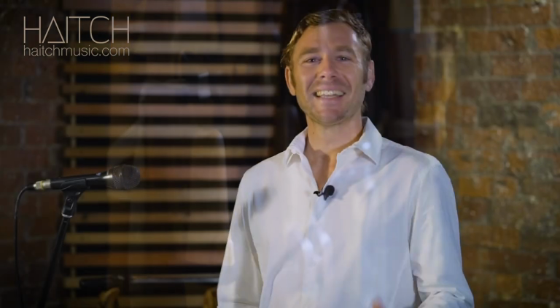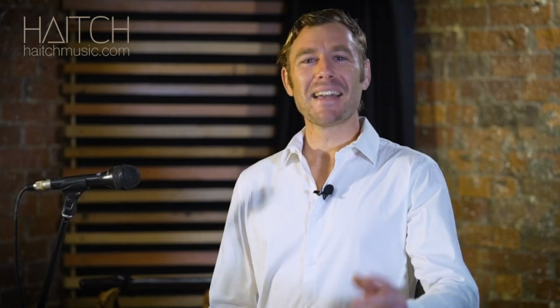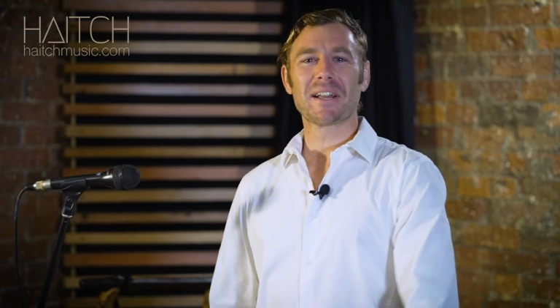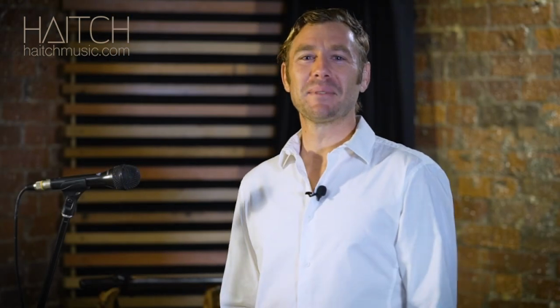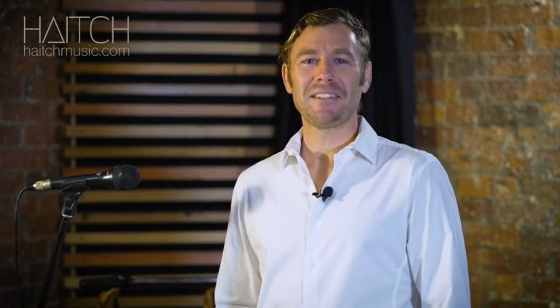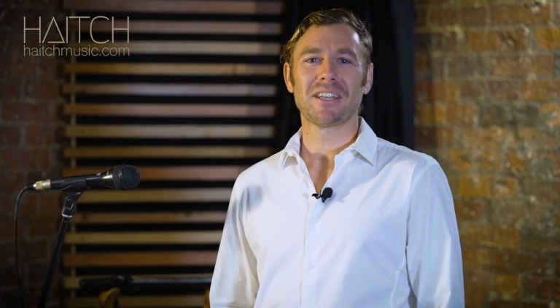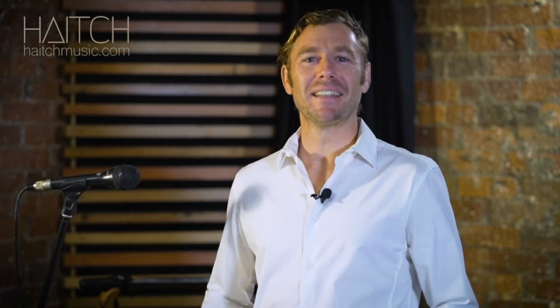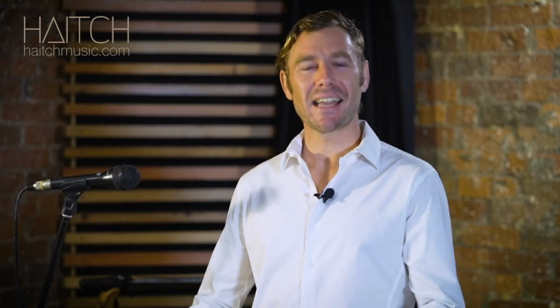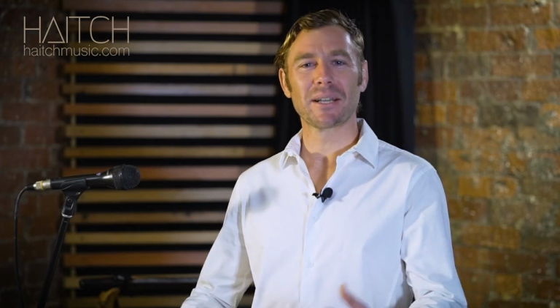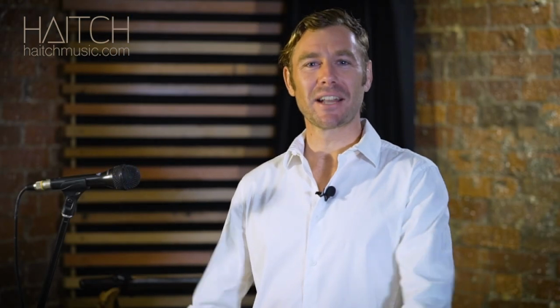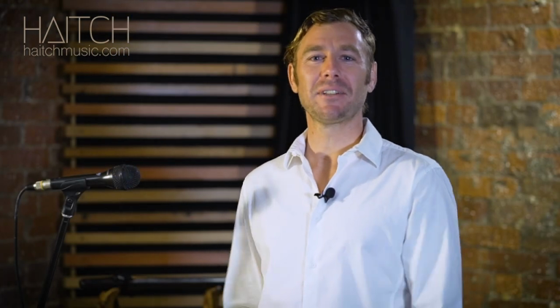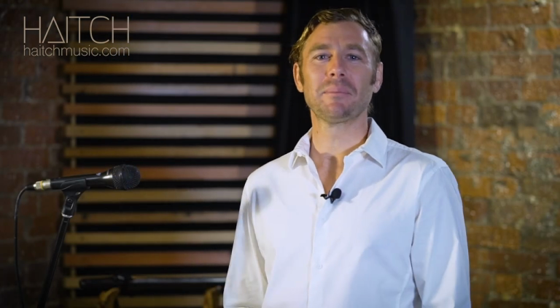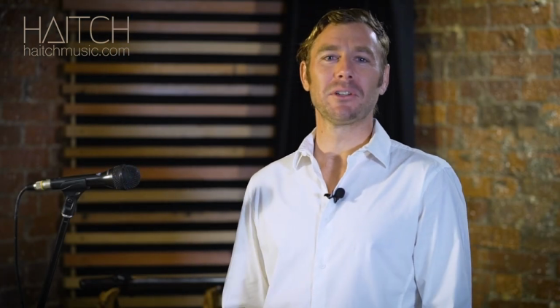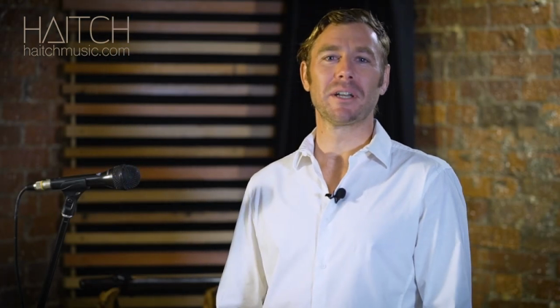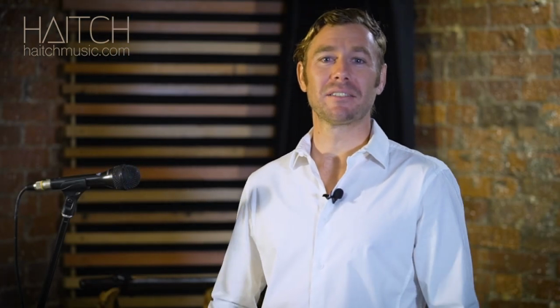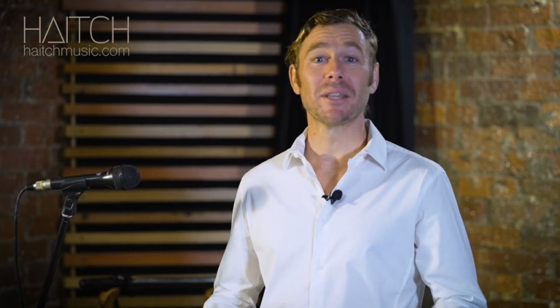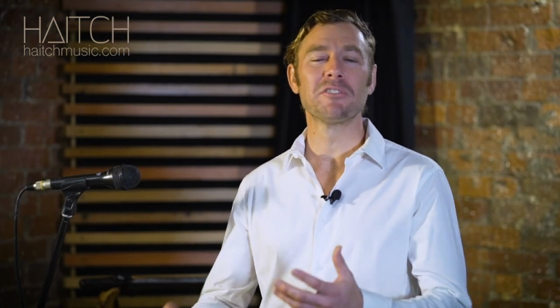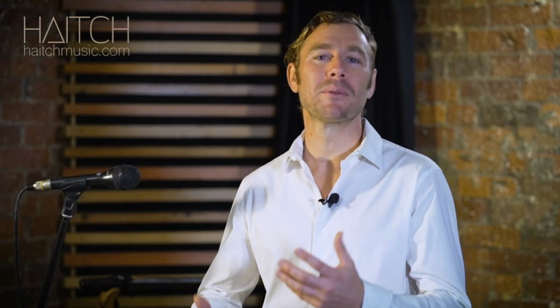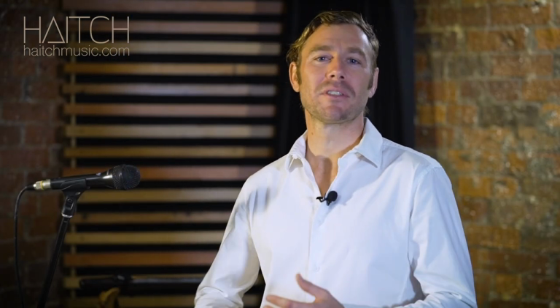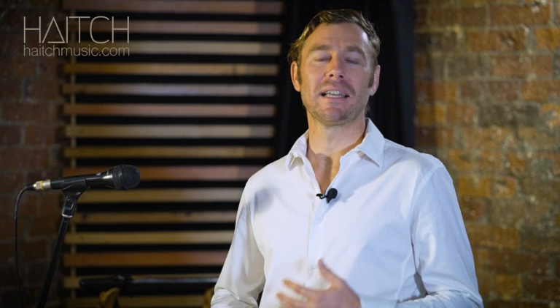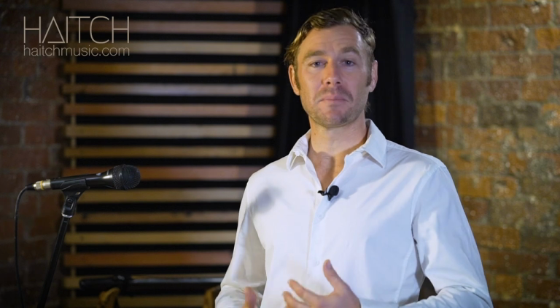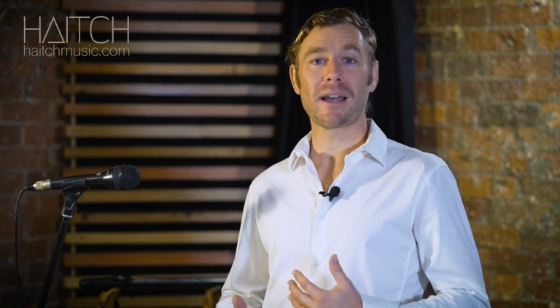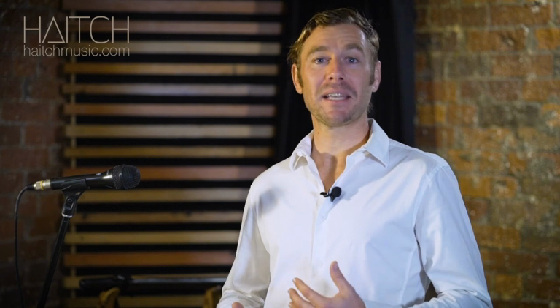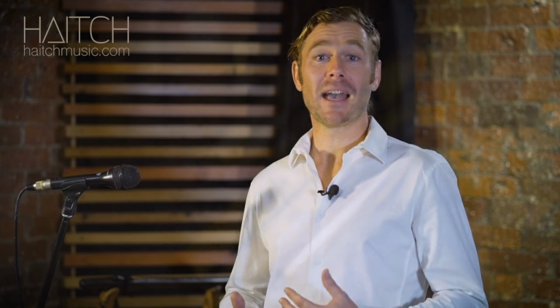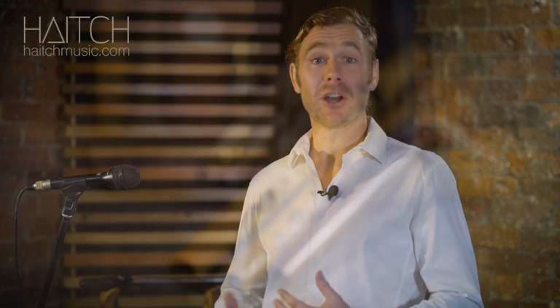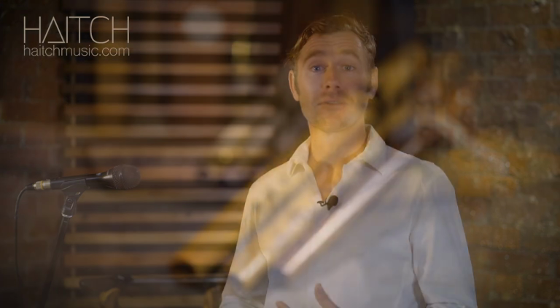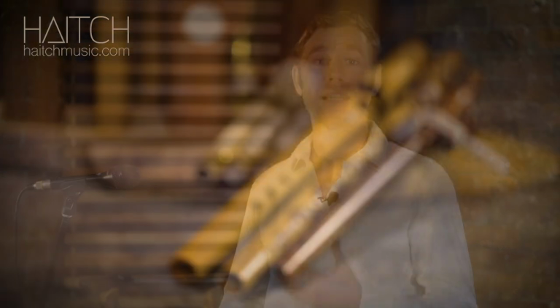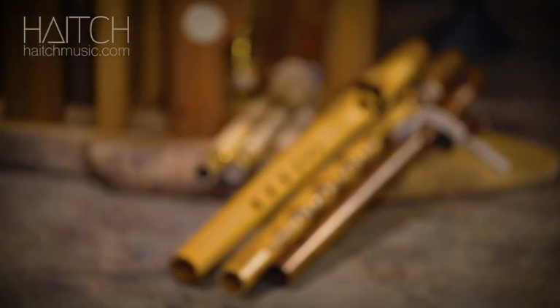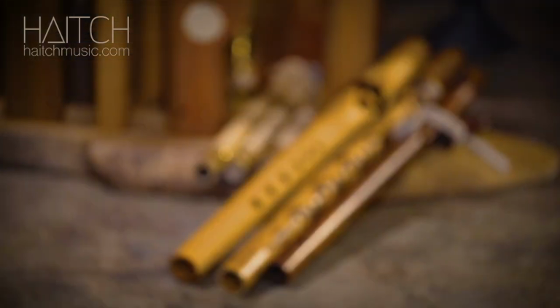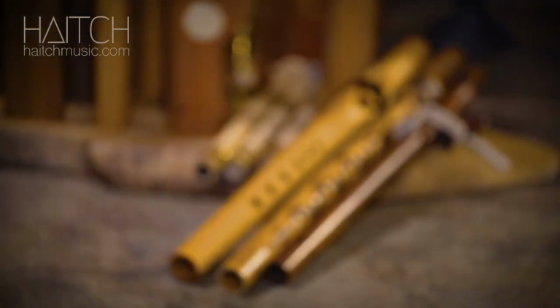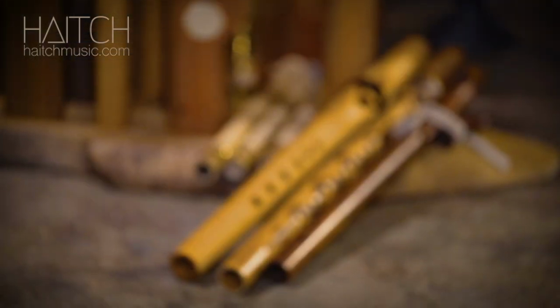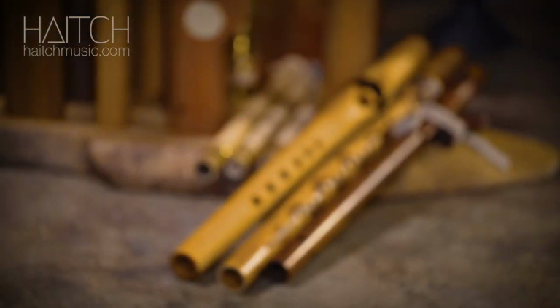G'day, my name's H and today we're going to have a little bit of a look at some of the instruments that inspire me and hopefully inspire you too.